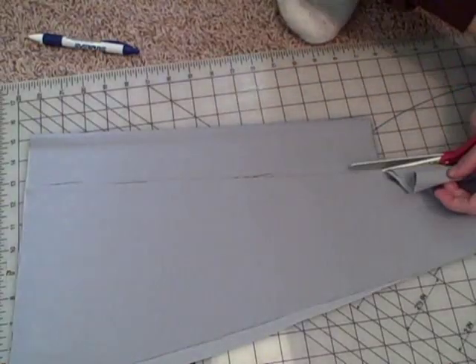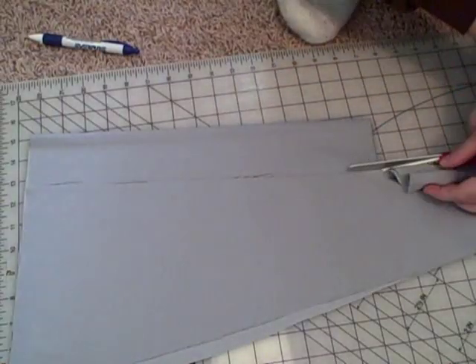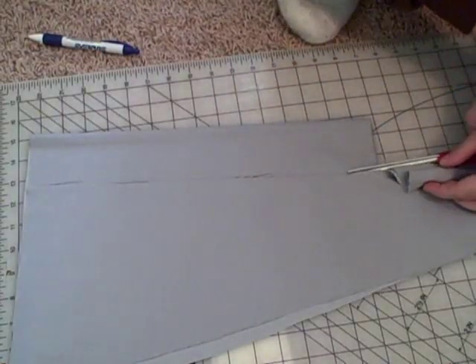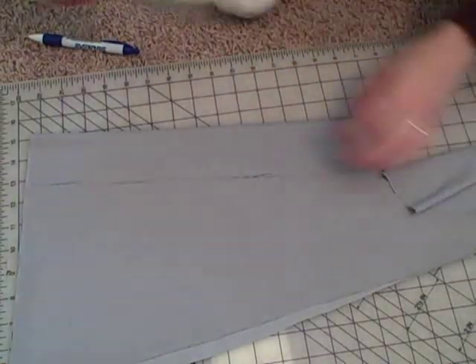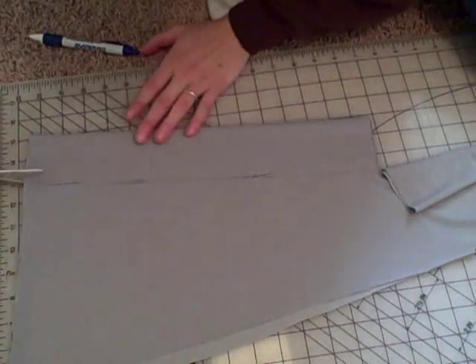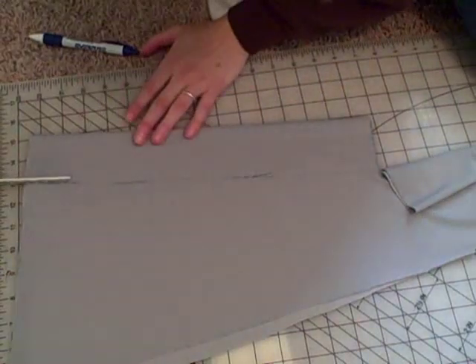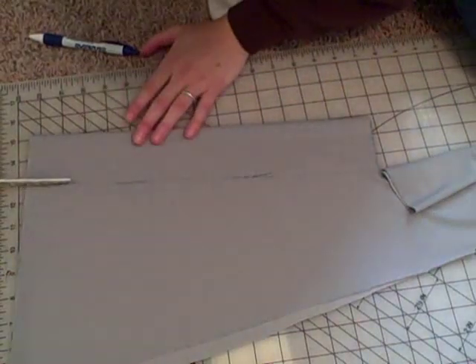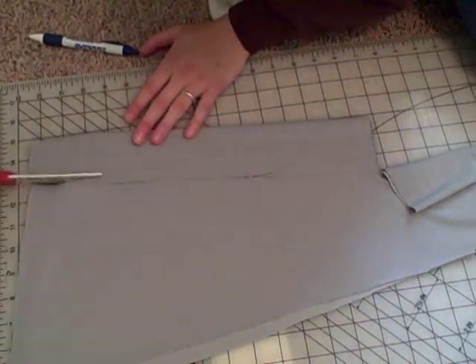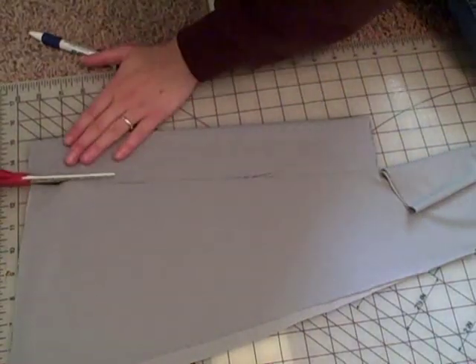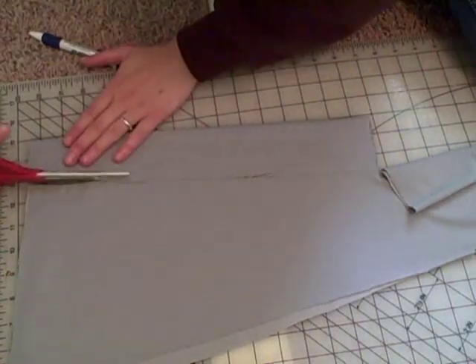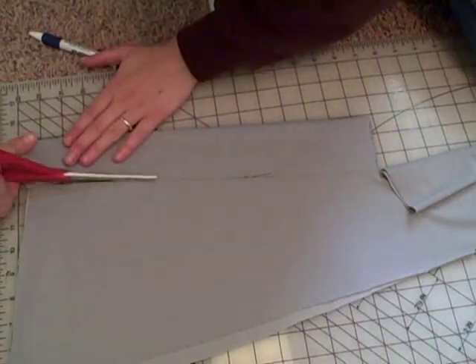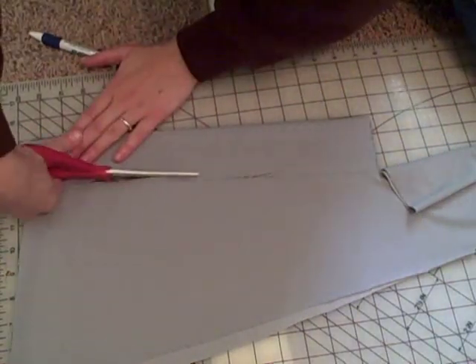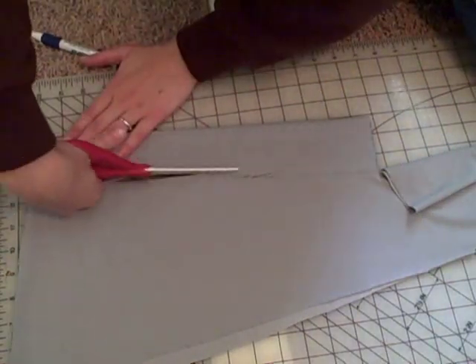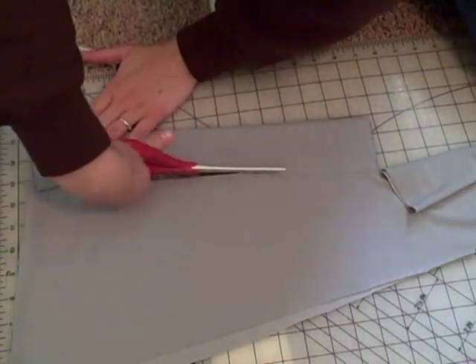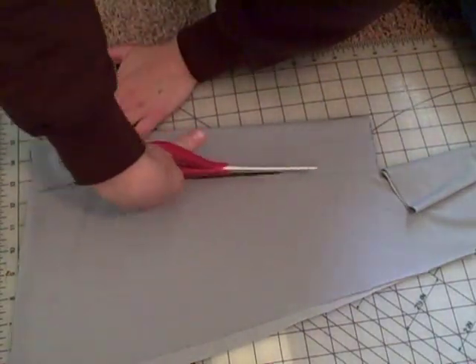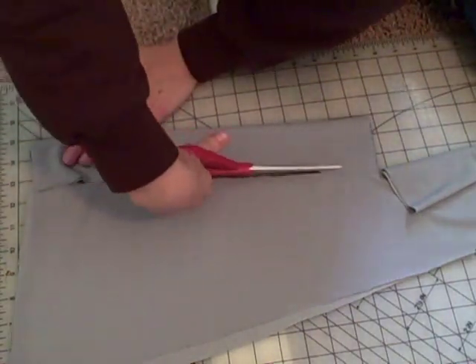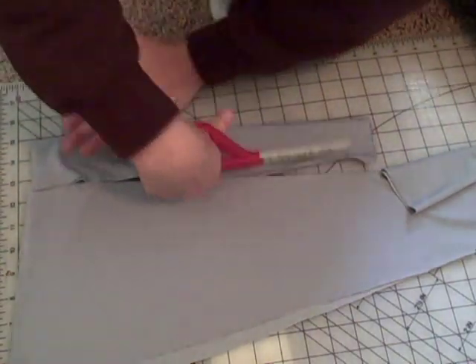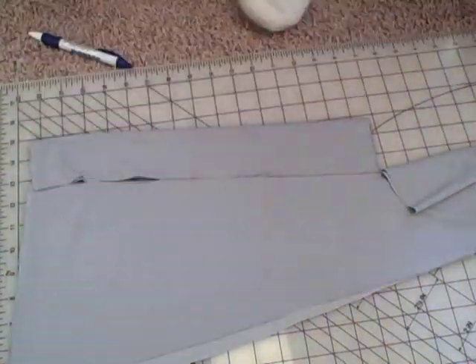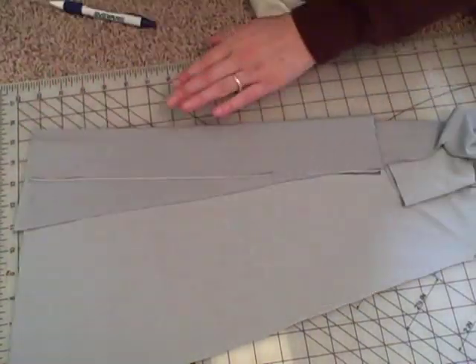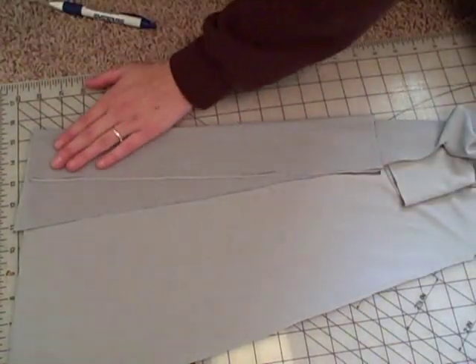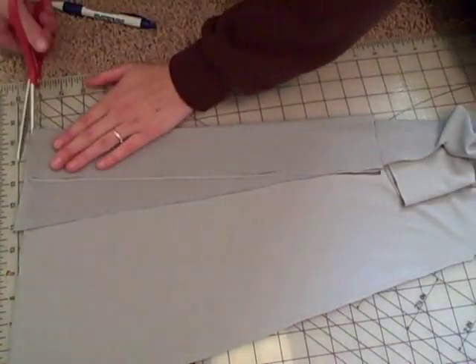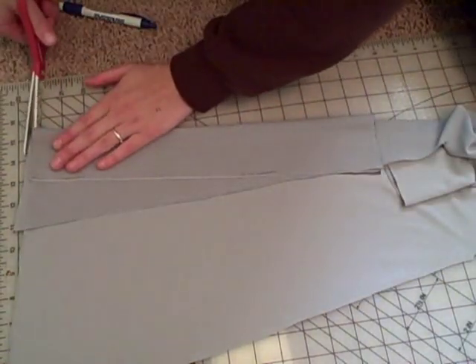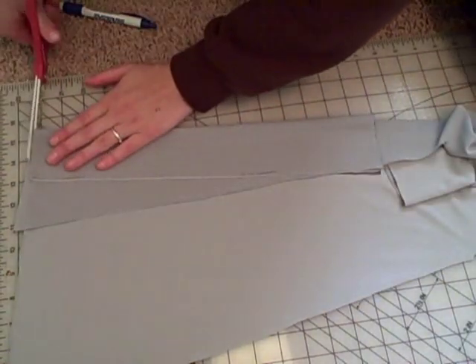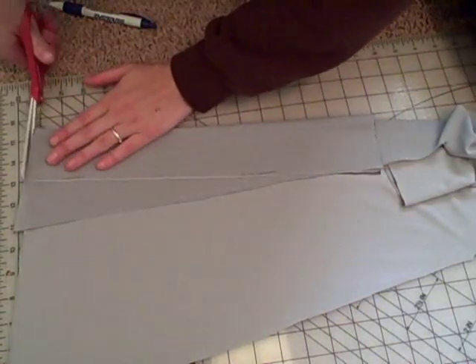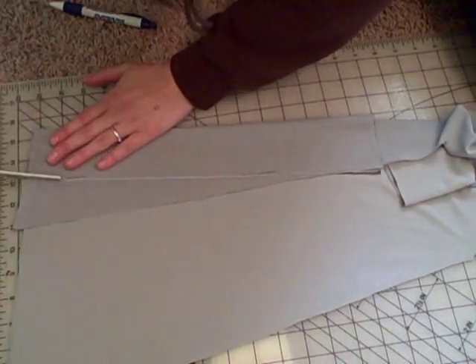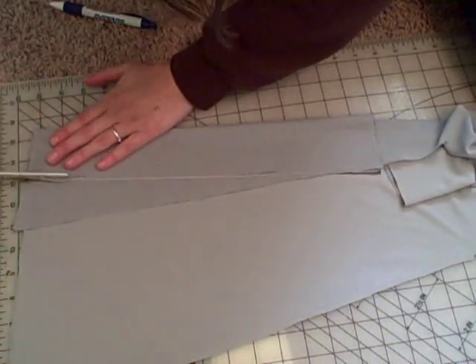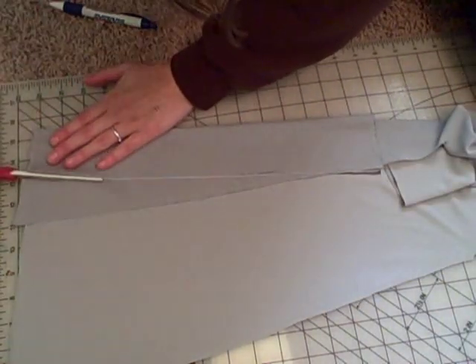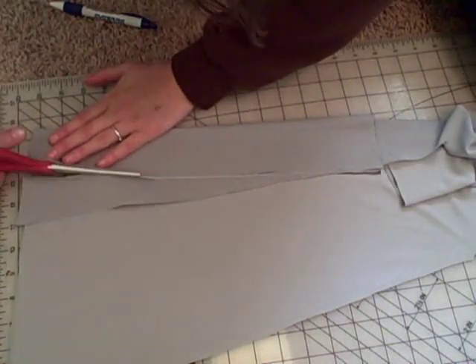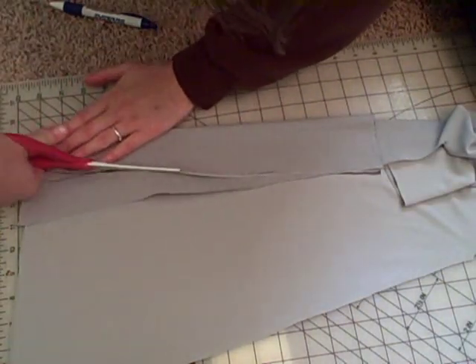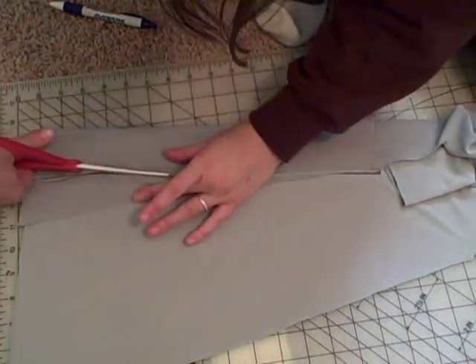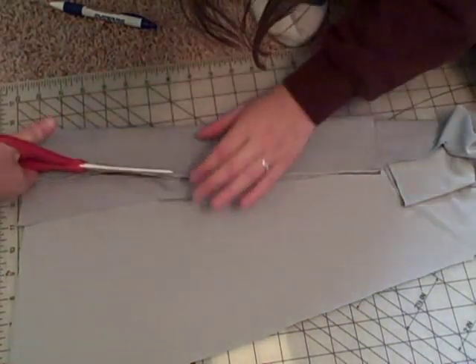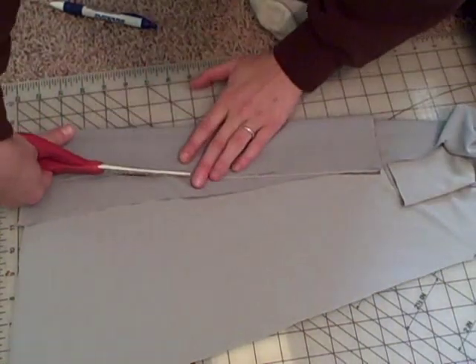Mark and cut out your waistband, five inches wide and half of your waist measurement plus seam allowance.